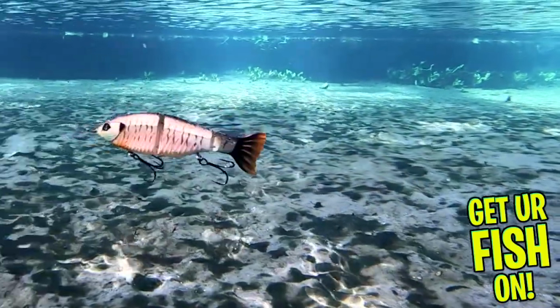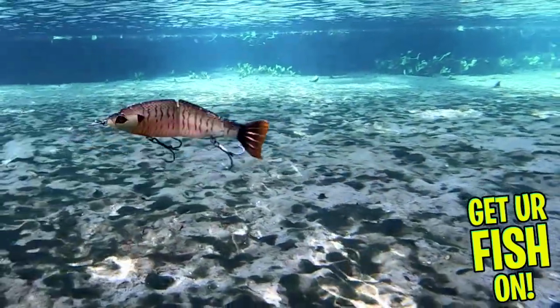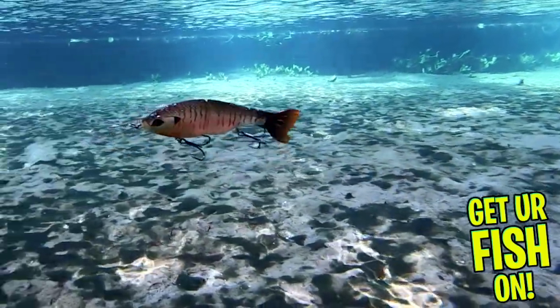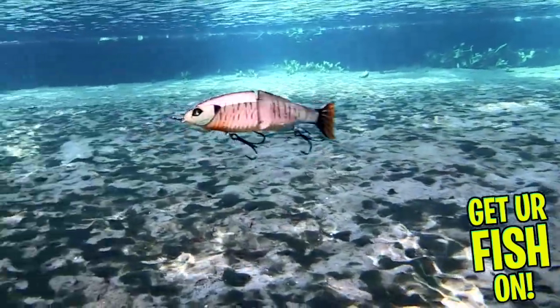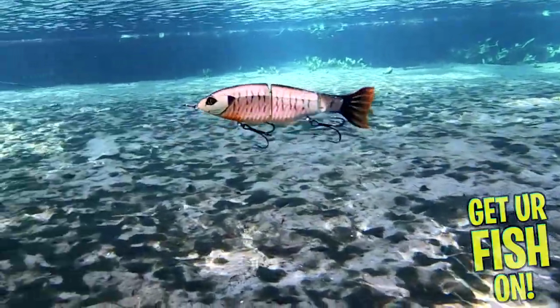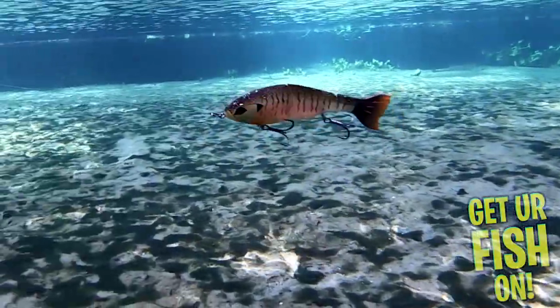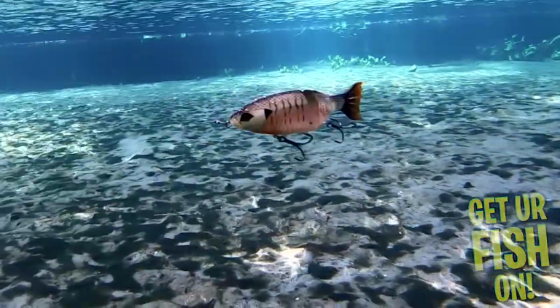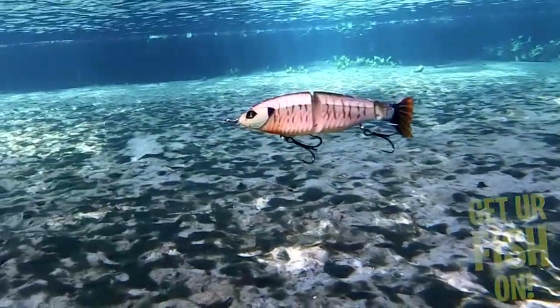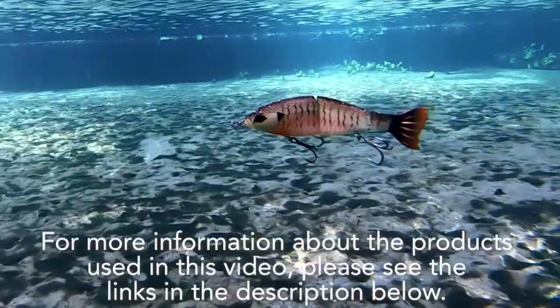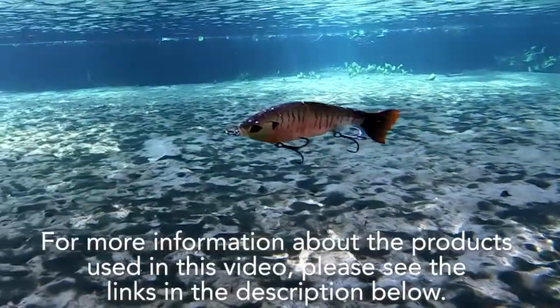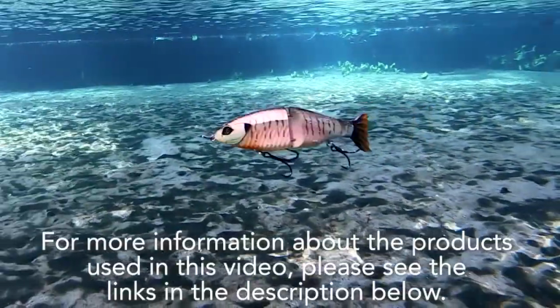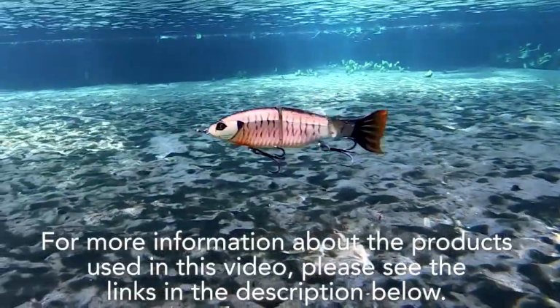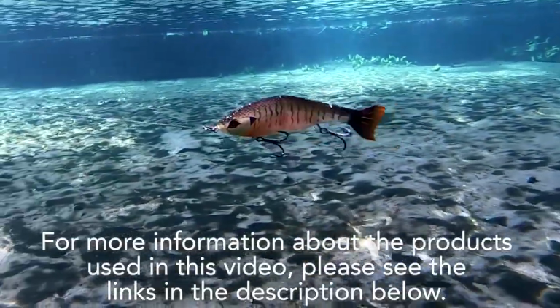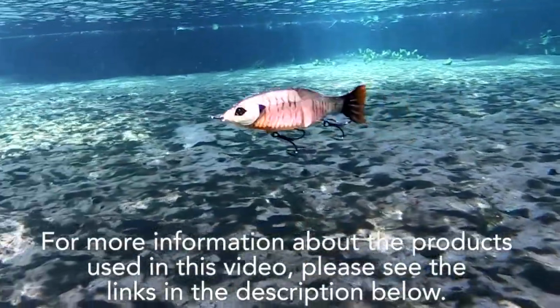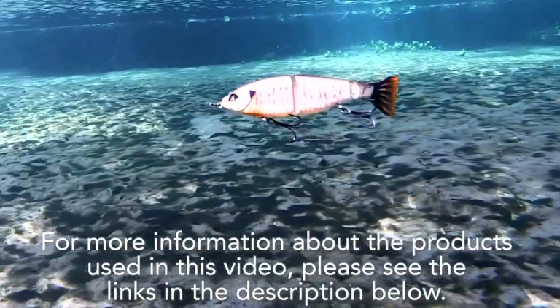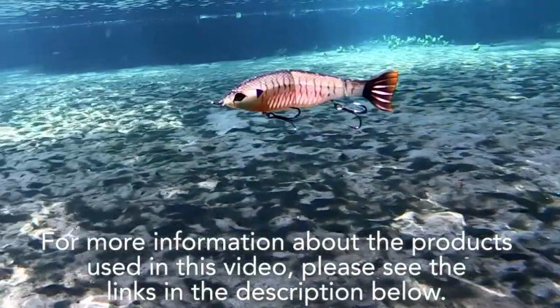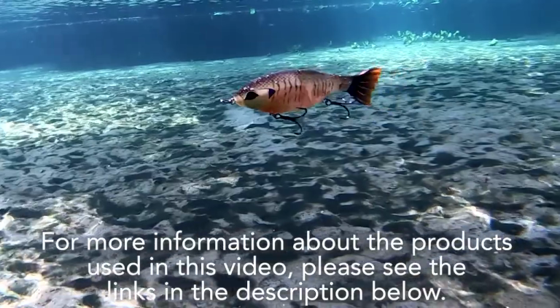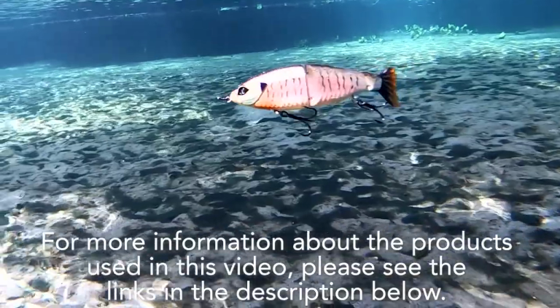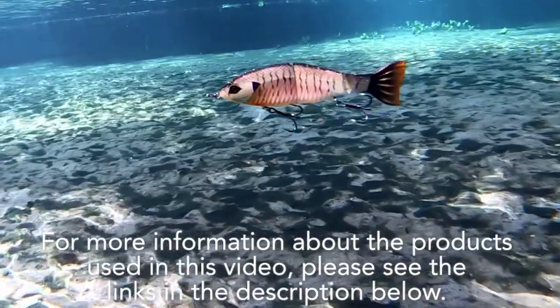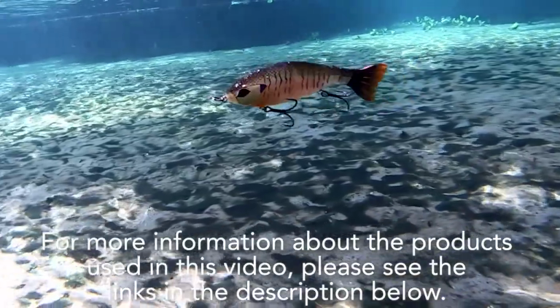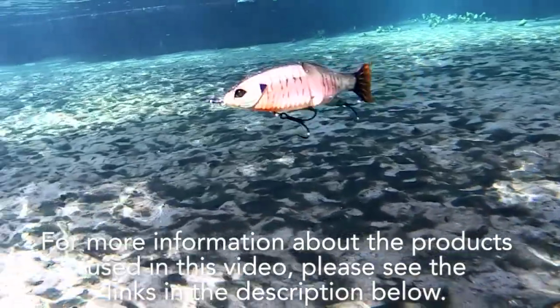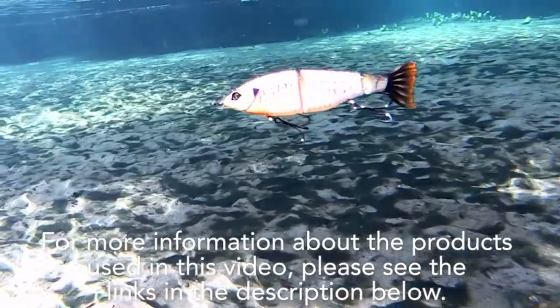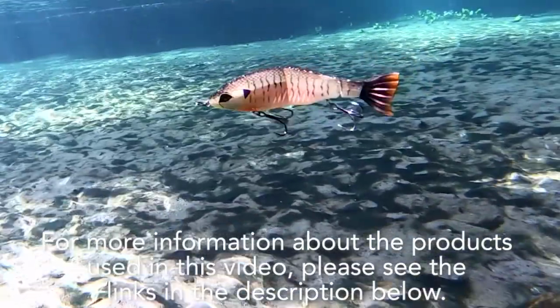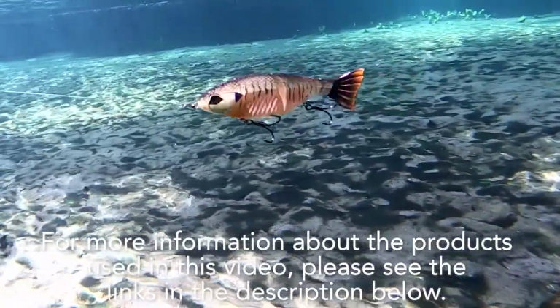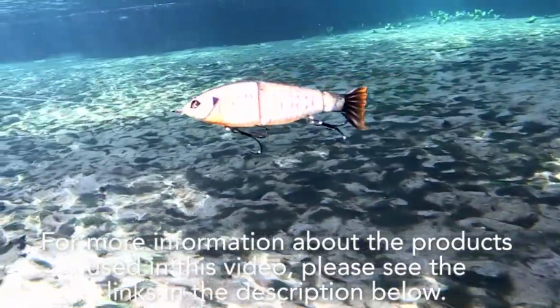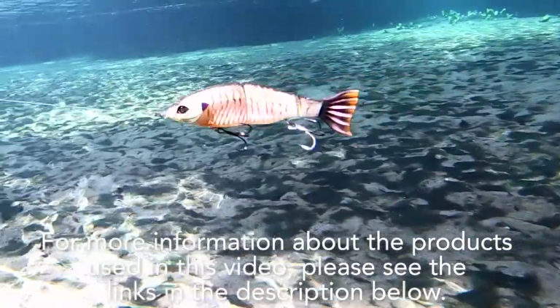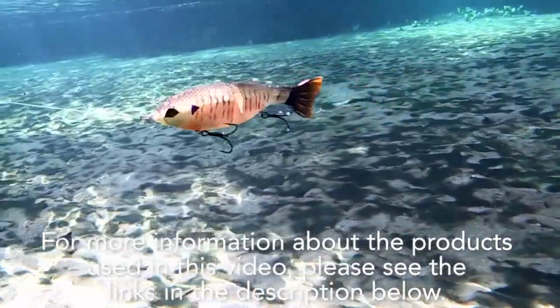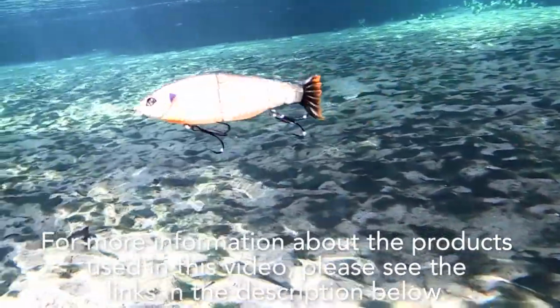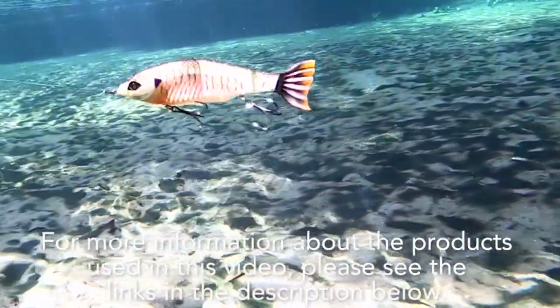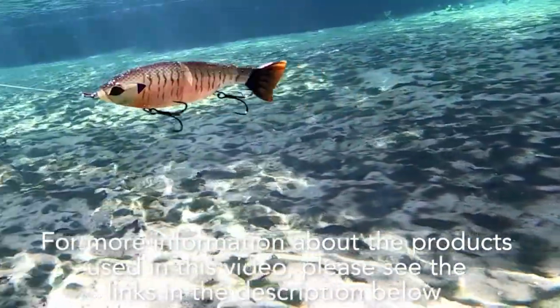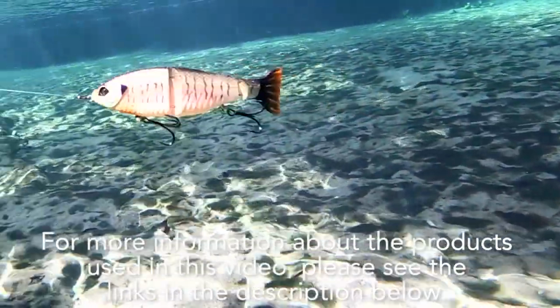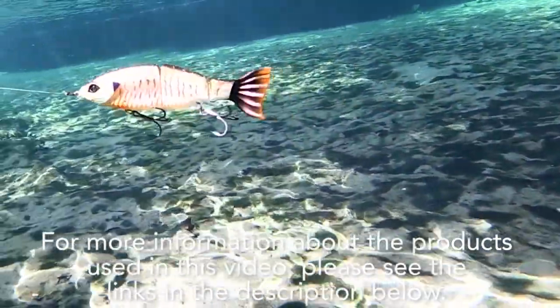They both come in five great colors and the smaller one is $19.99 and the larger one is $24.99. For more information about this product or the products used in this video, please see the links in the description below.